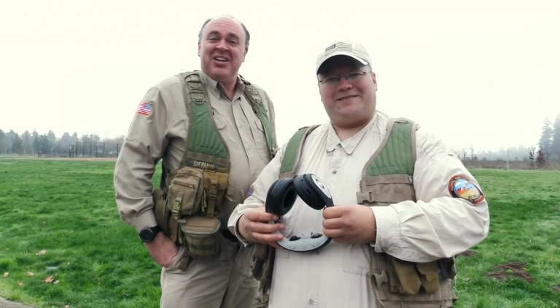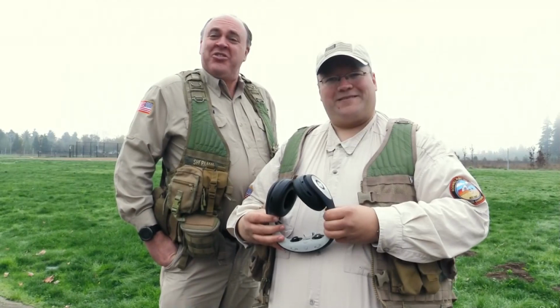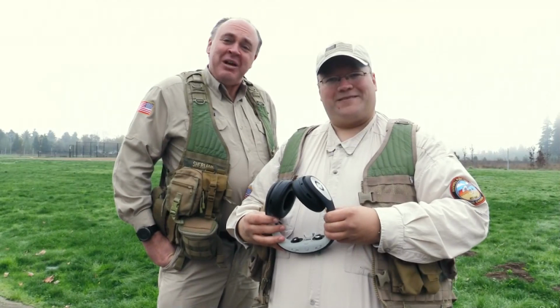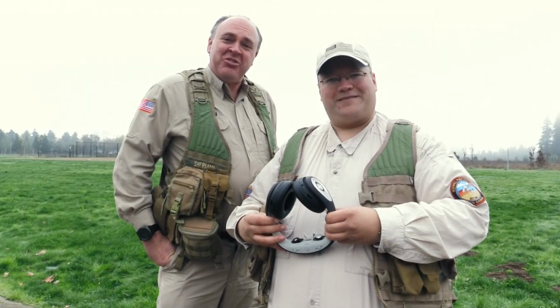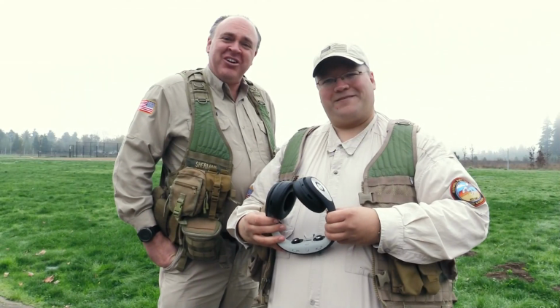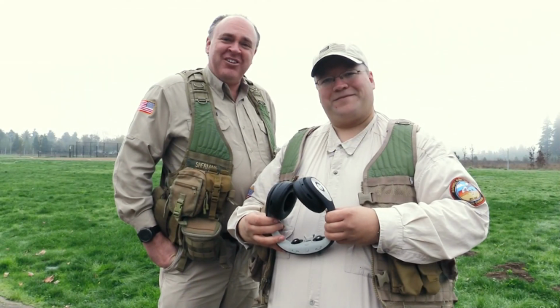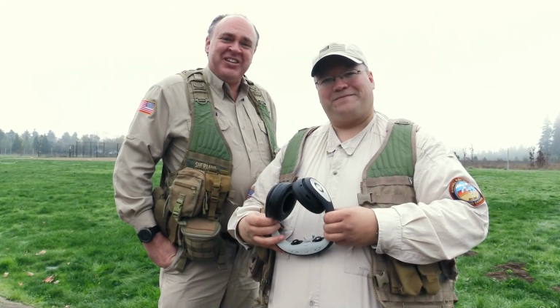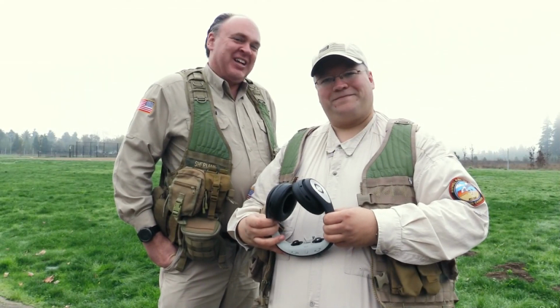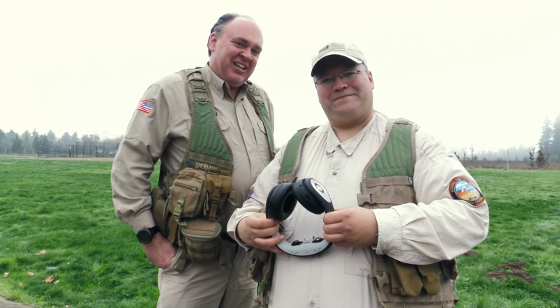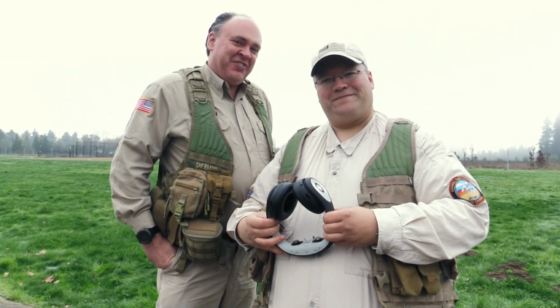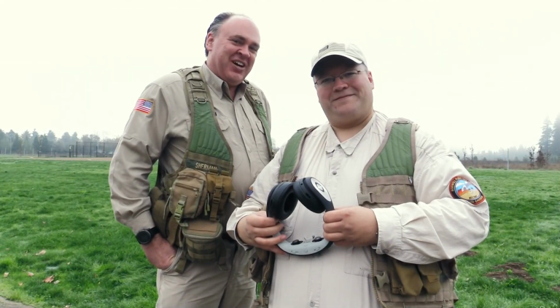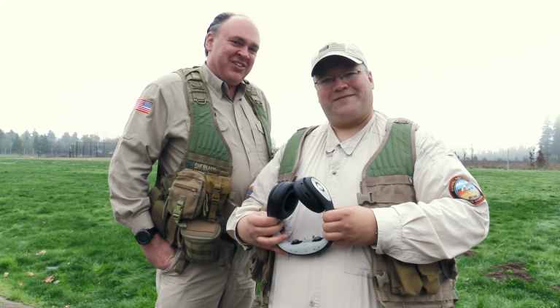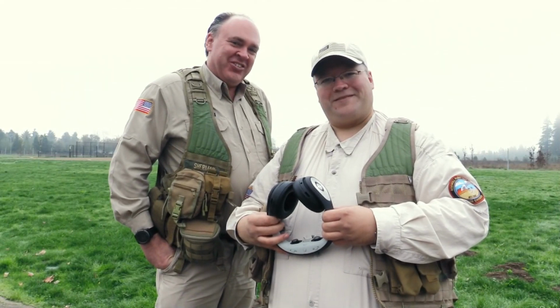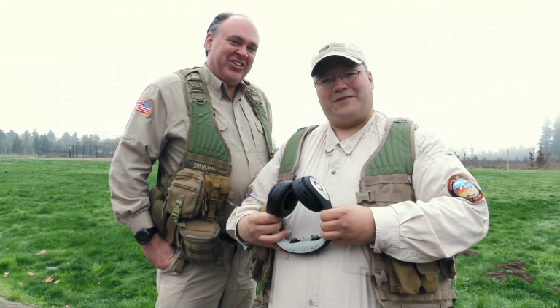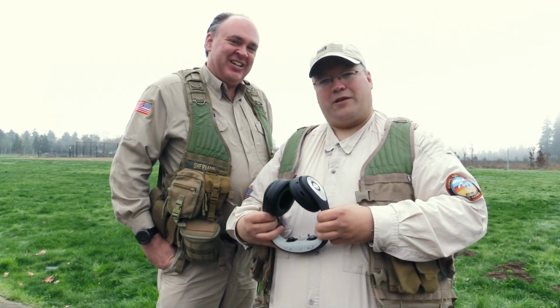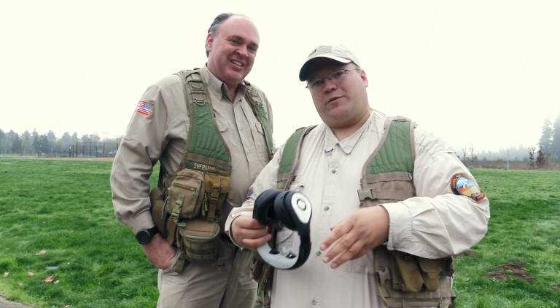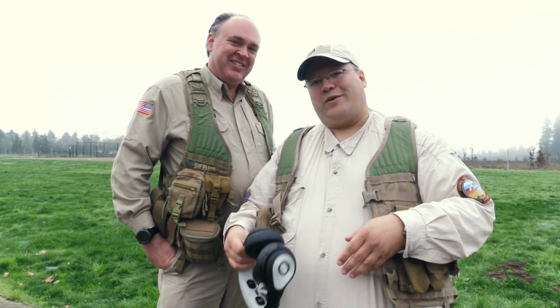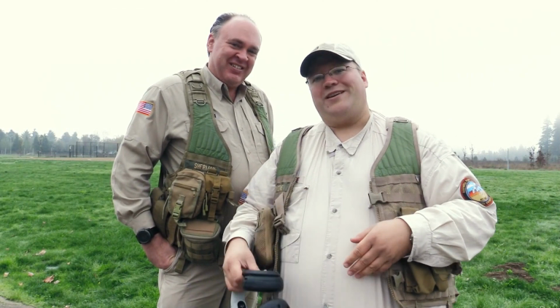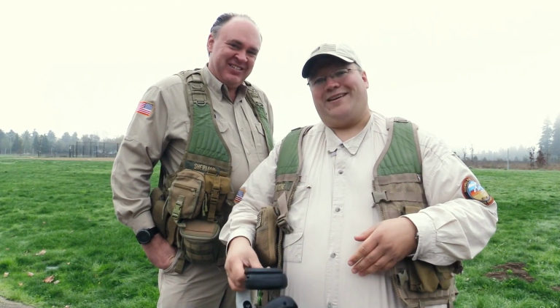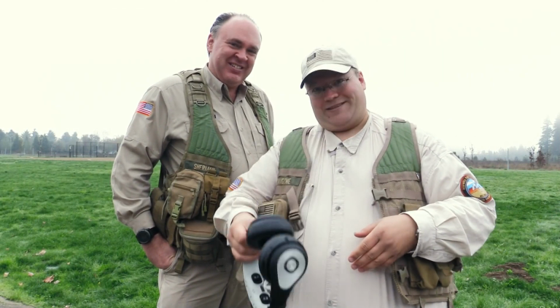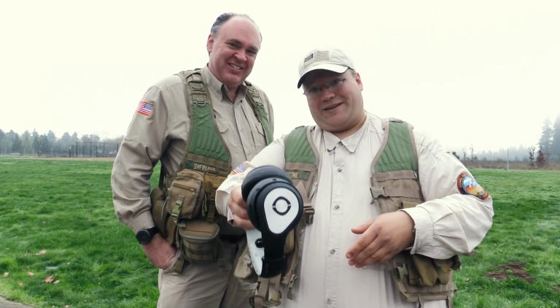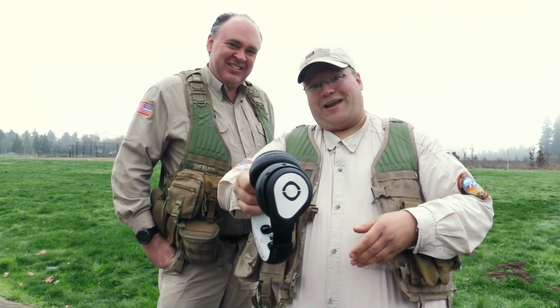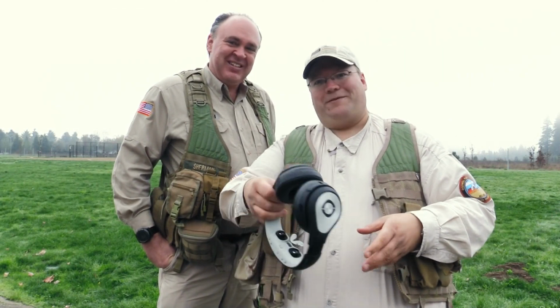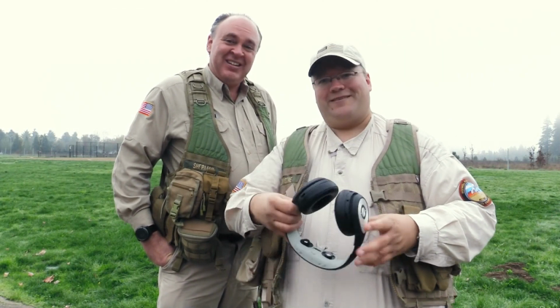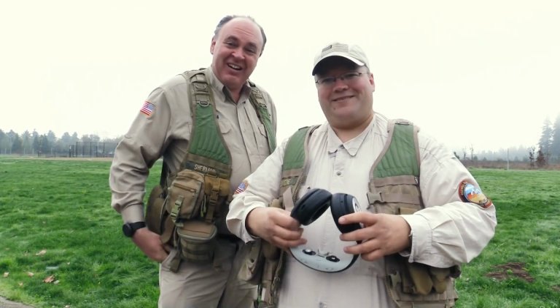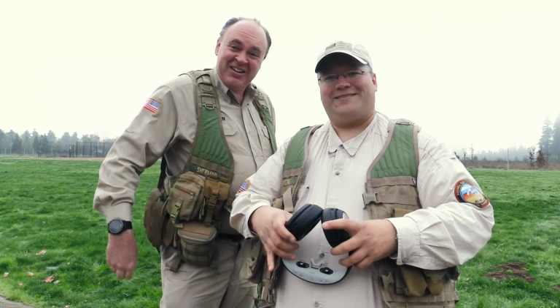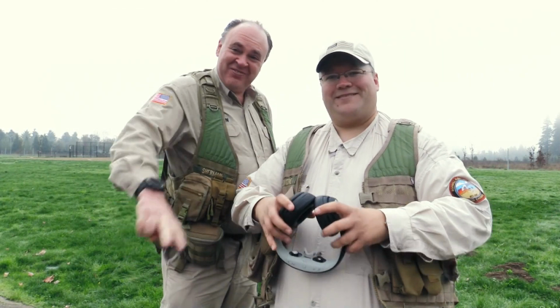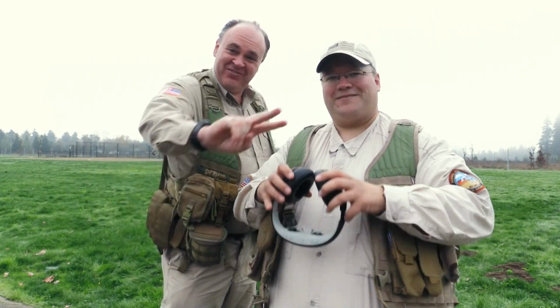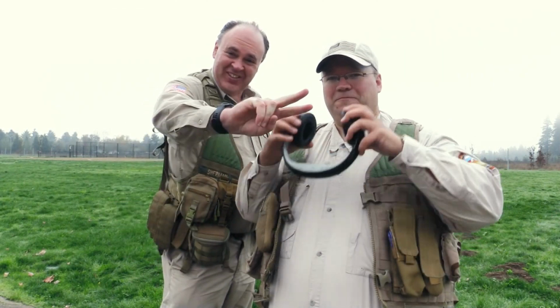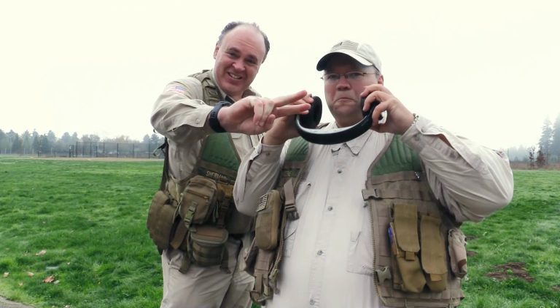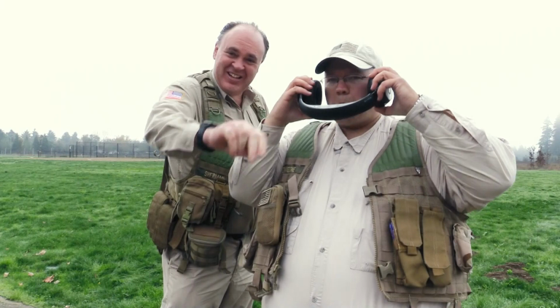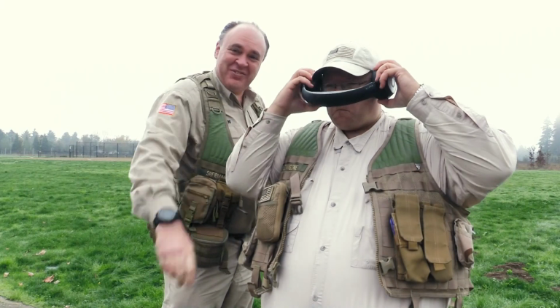So that was our look at the Glyph goggles. See you next time. Fly safe.